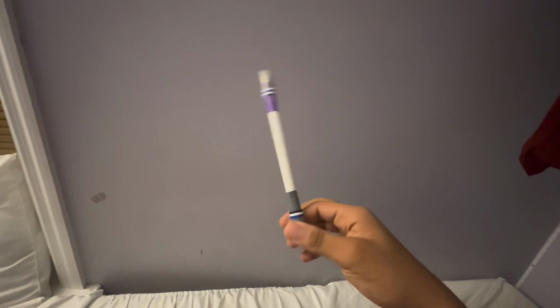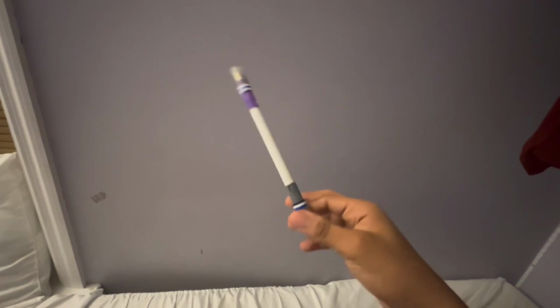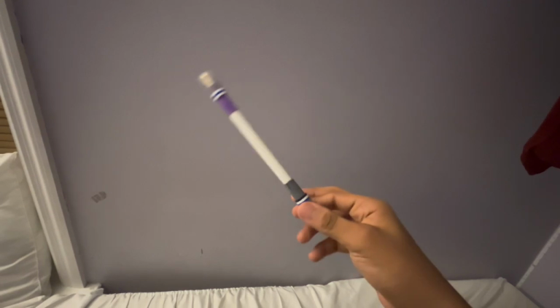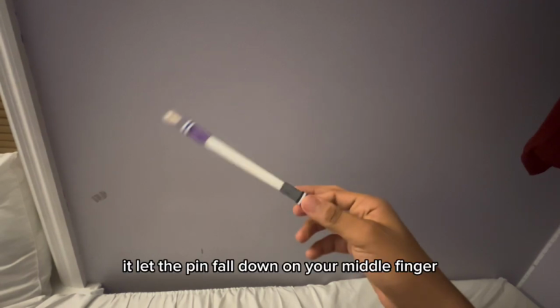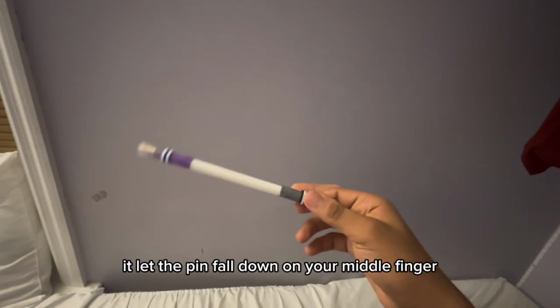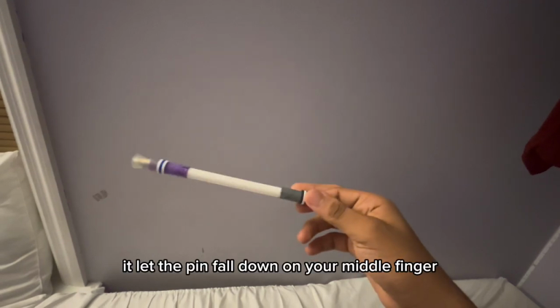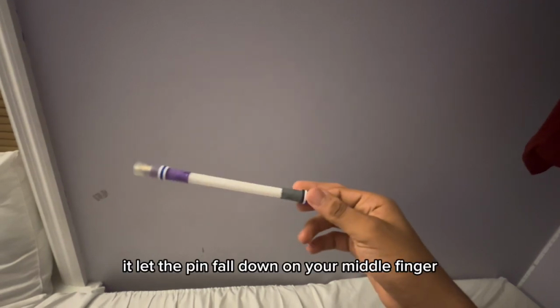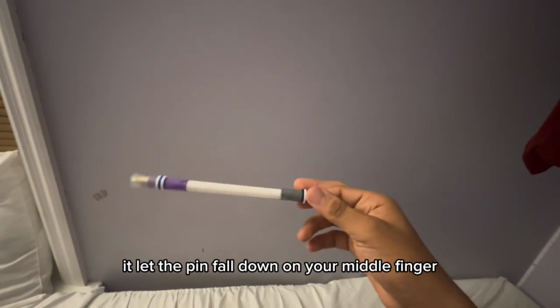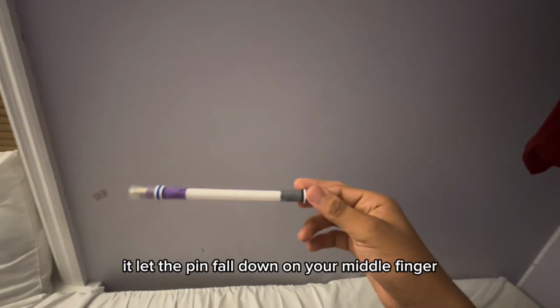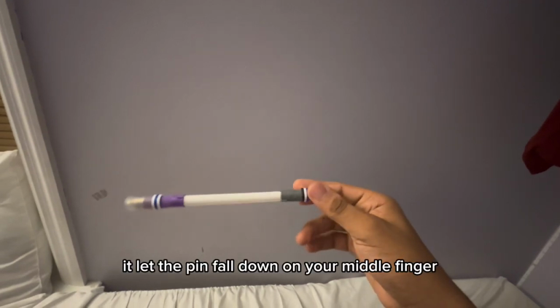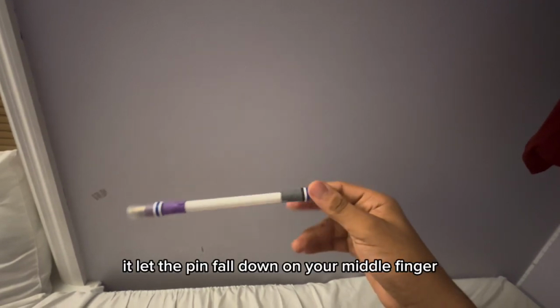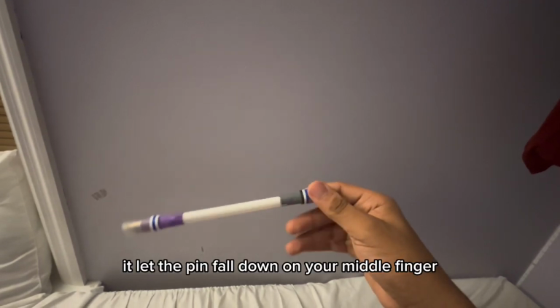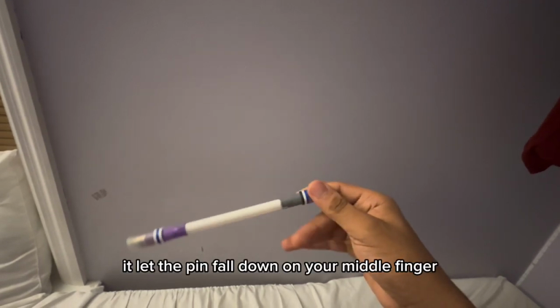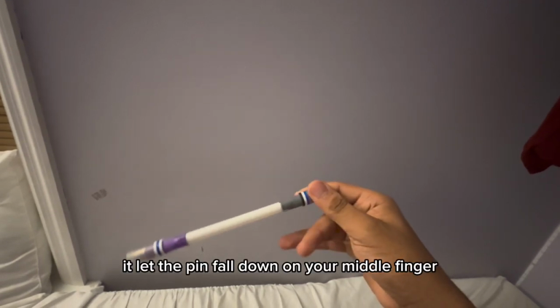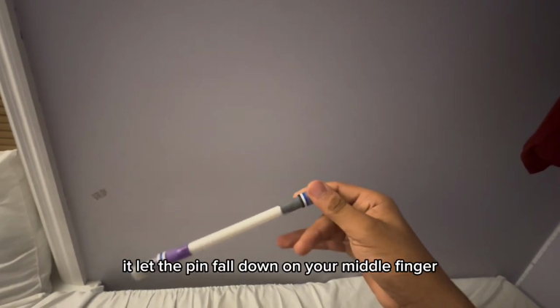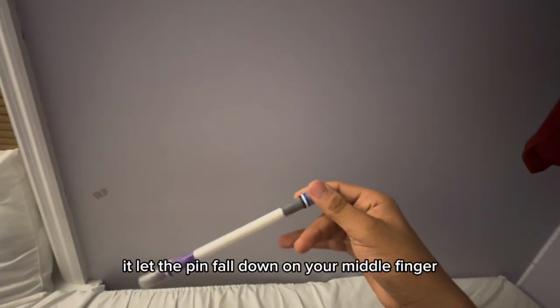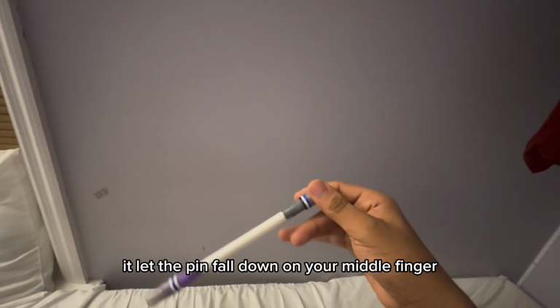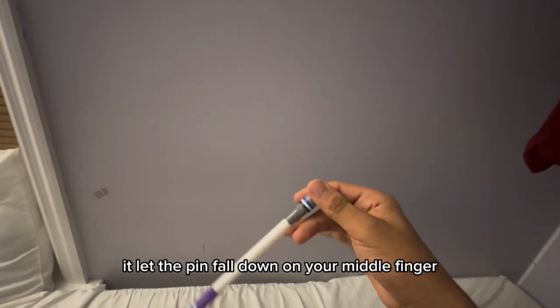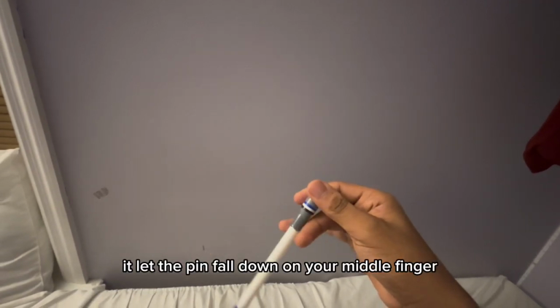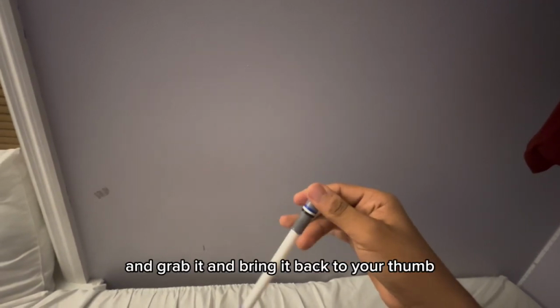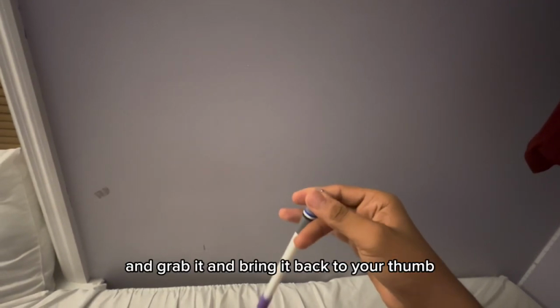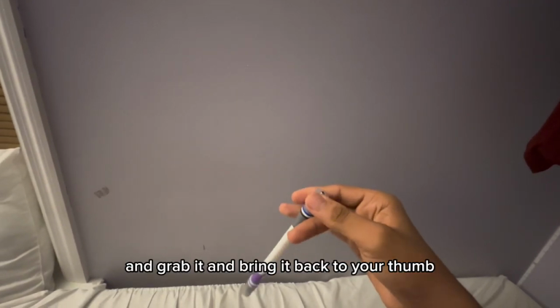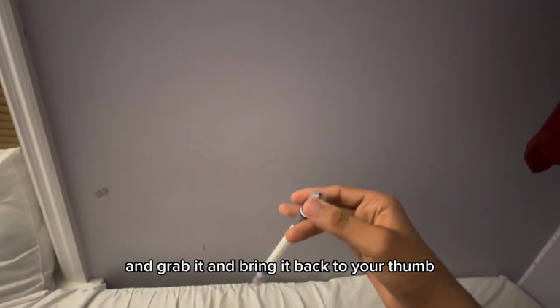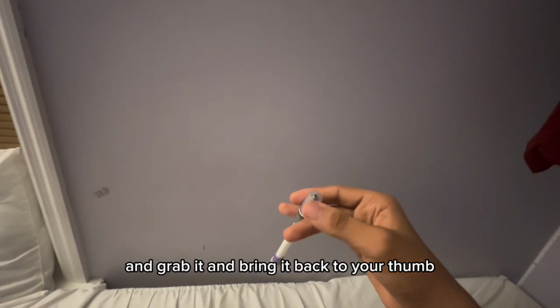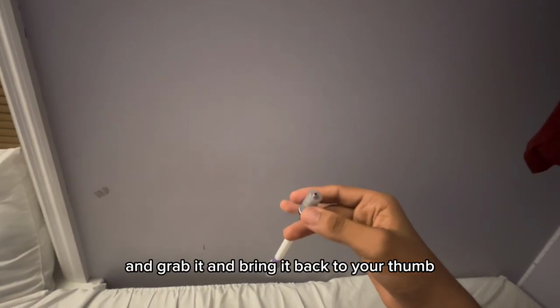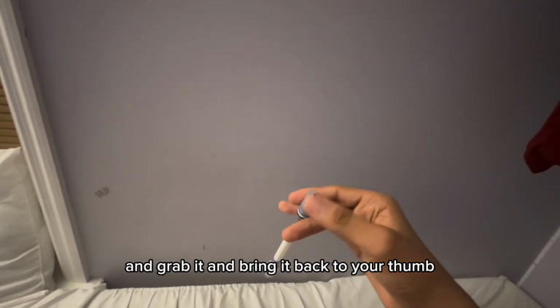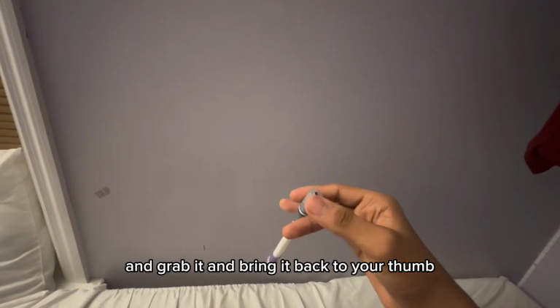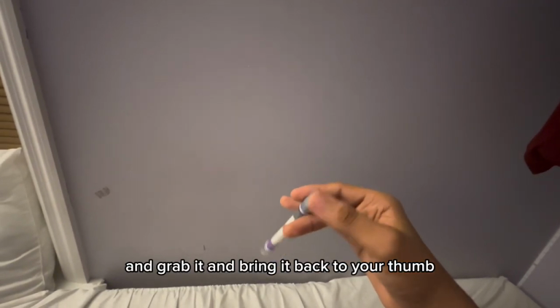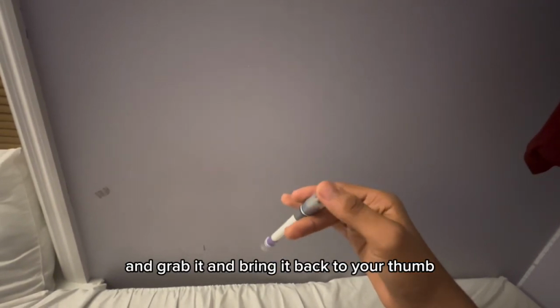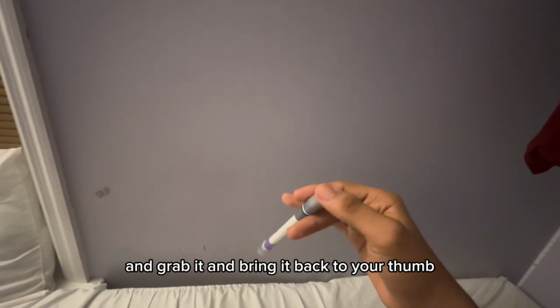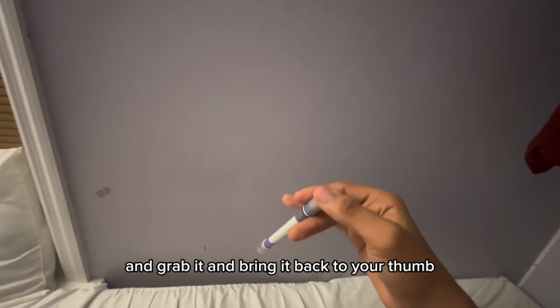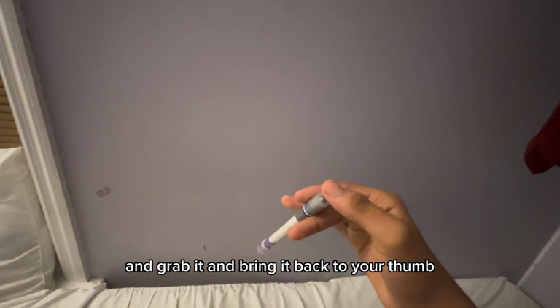Let the pen fall down on your middle finger, and grab it, and bring it back to your thumb.